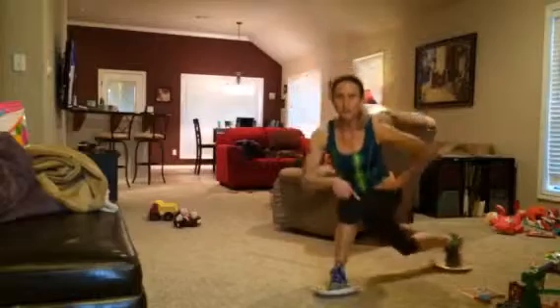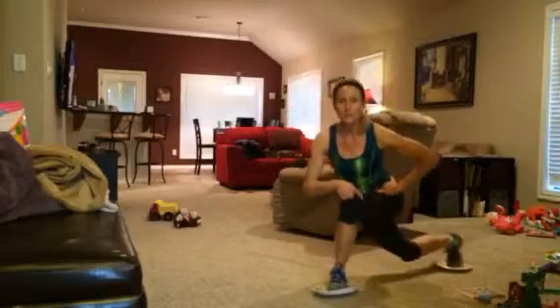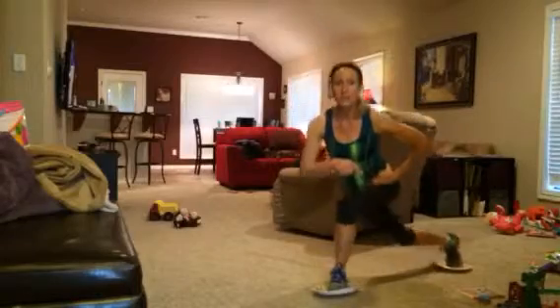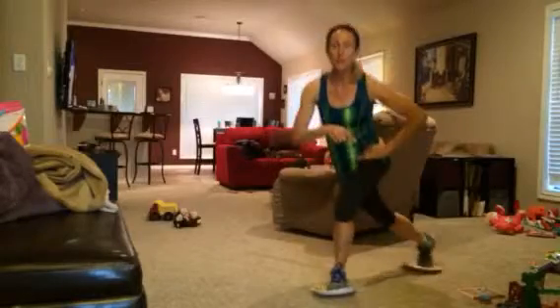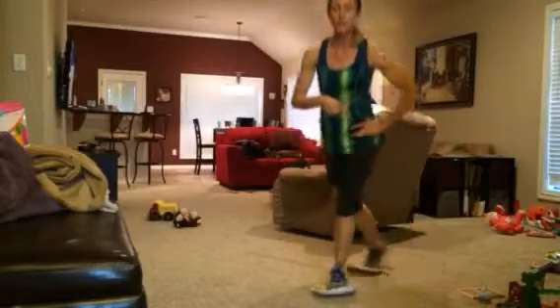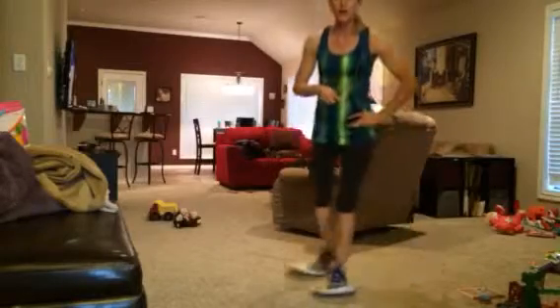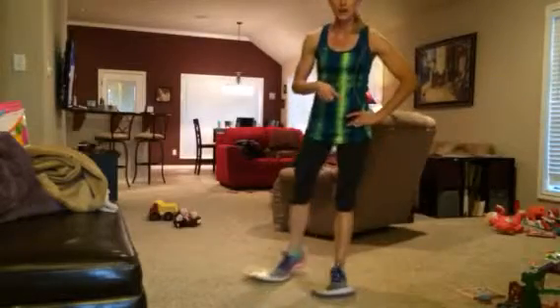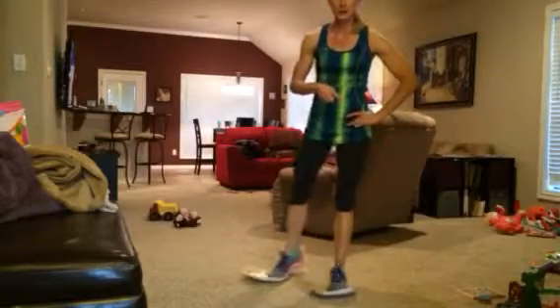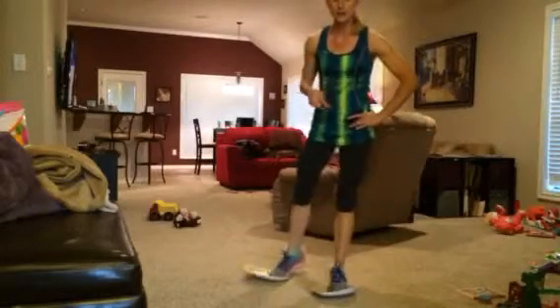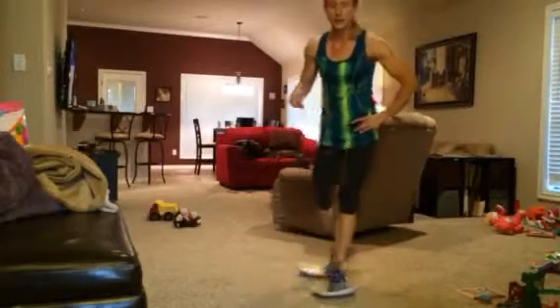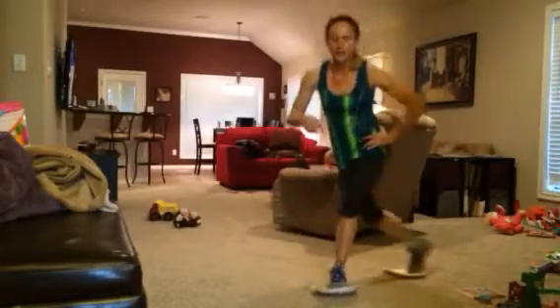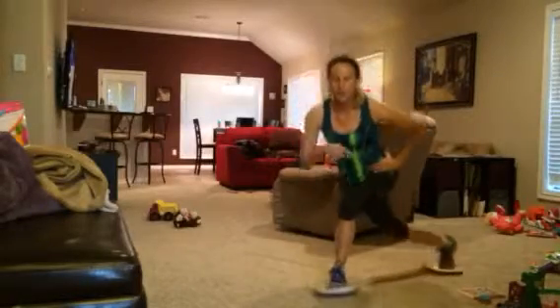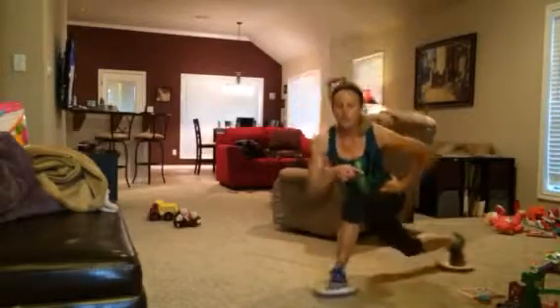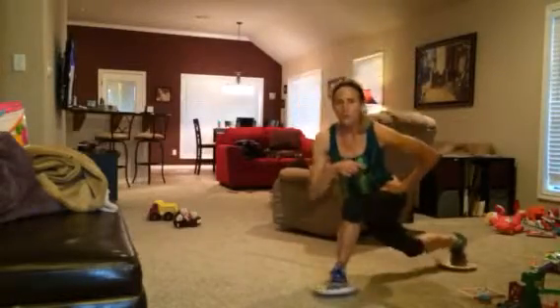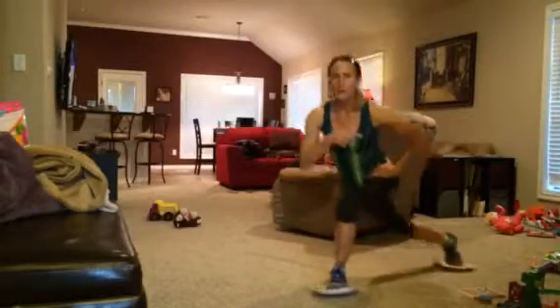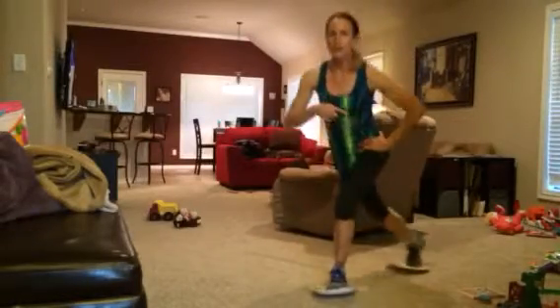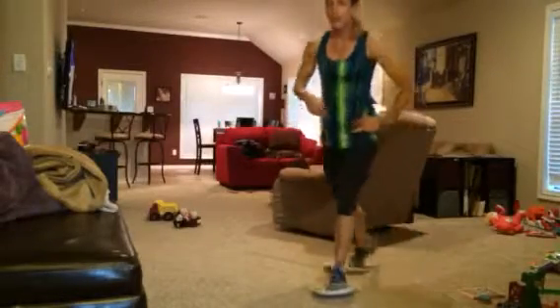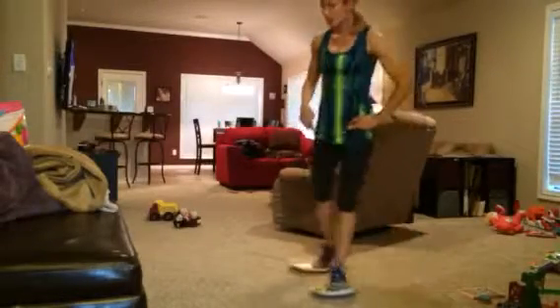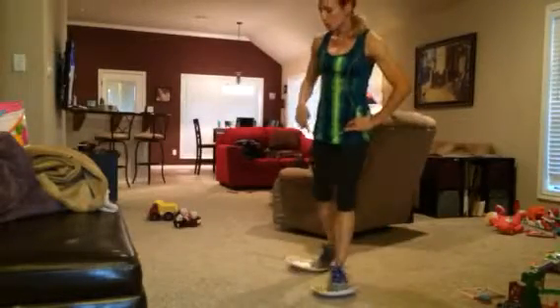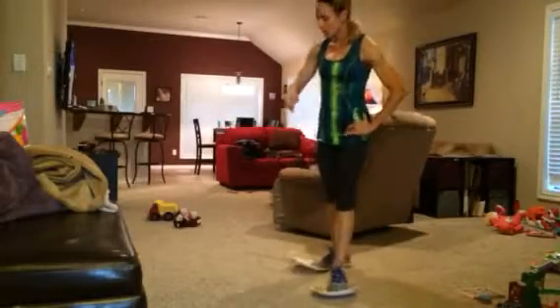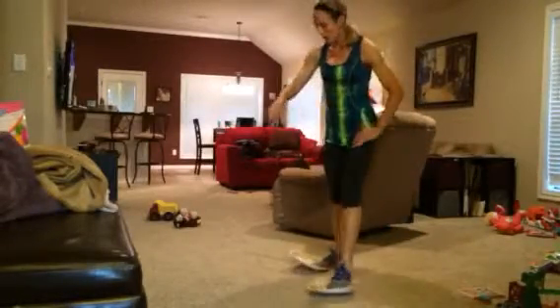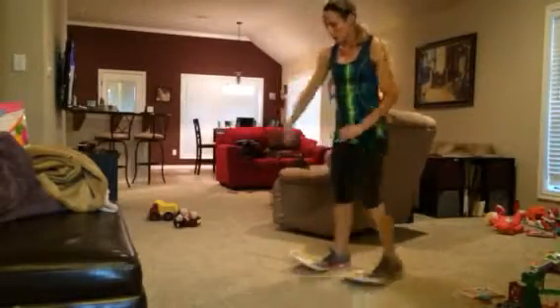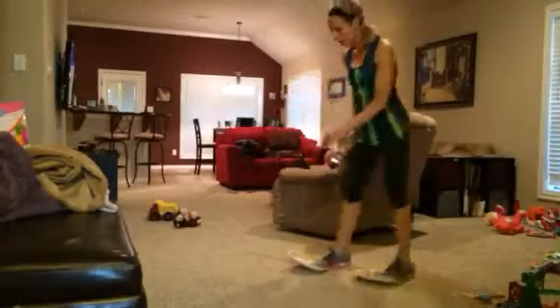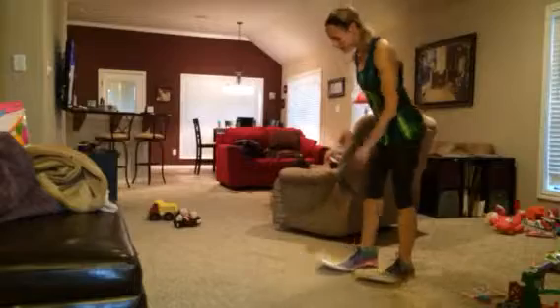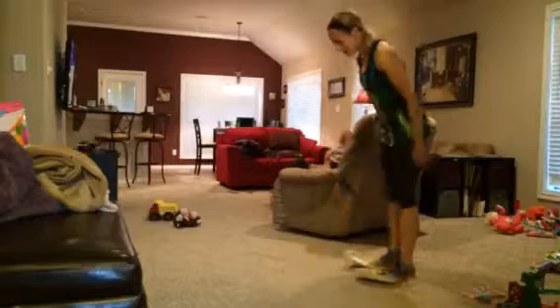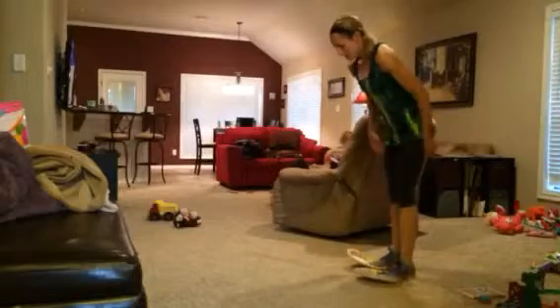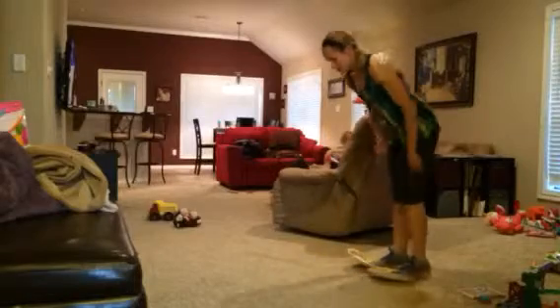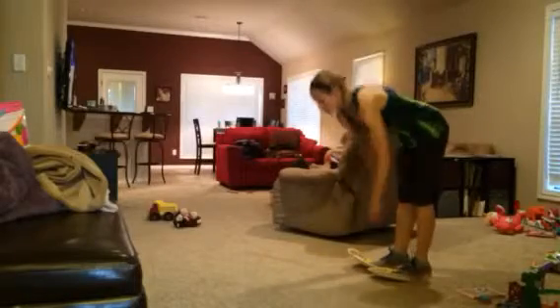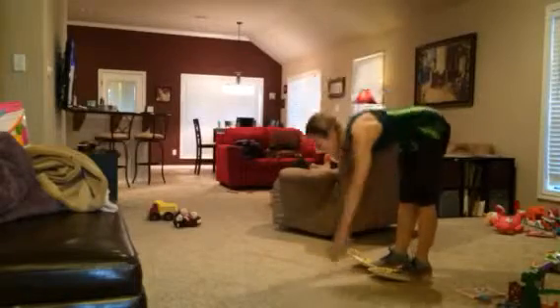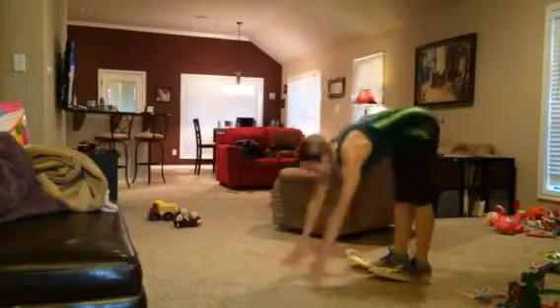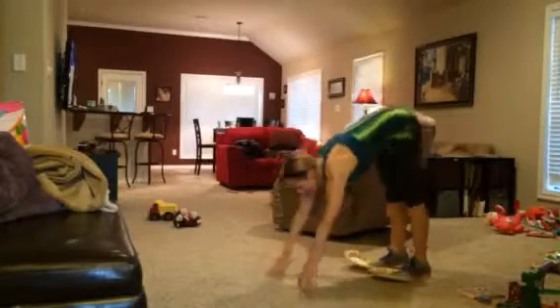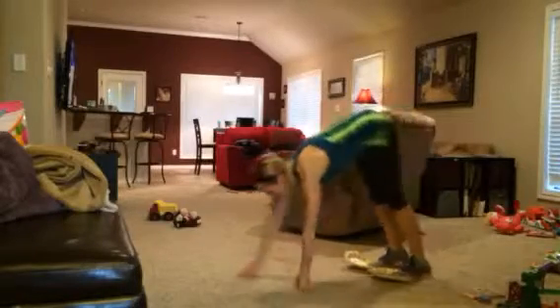So 10 on each side, then keep your feet on the paper plates, just walk out.